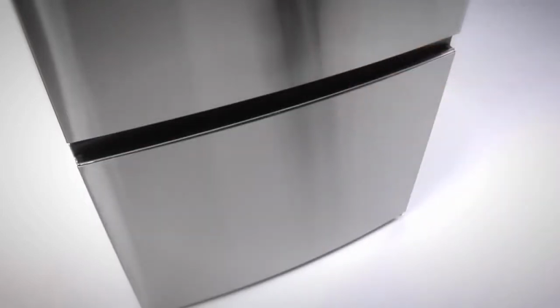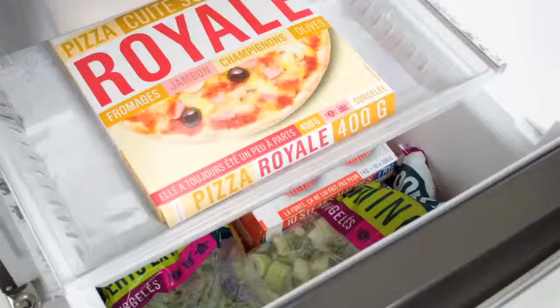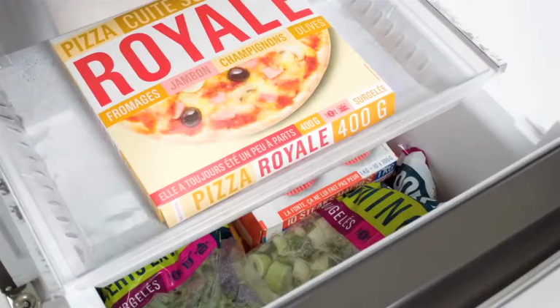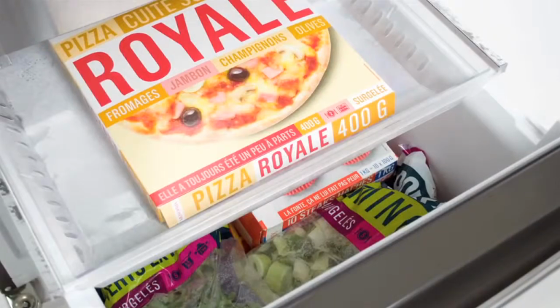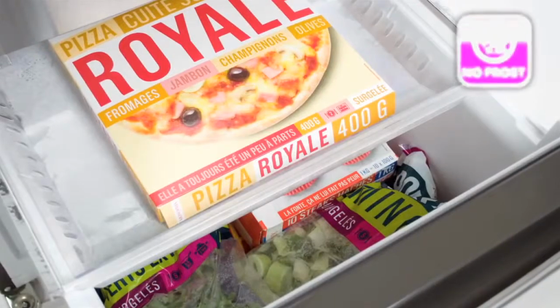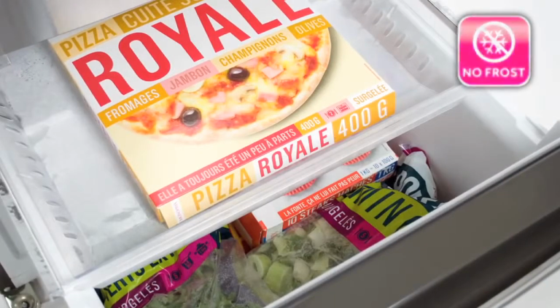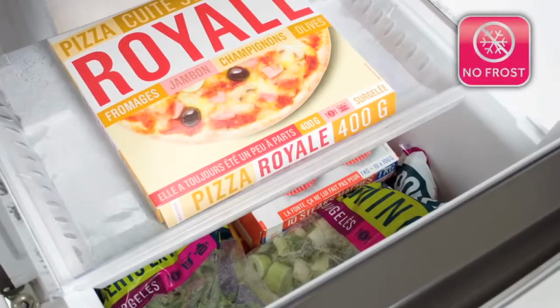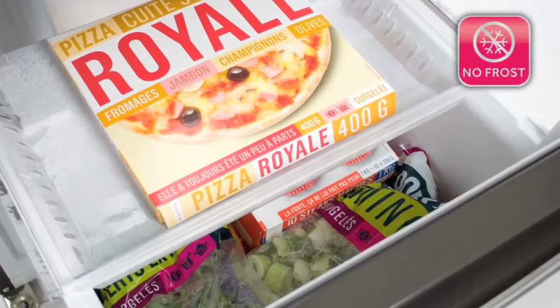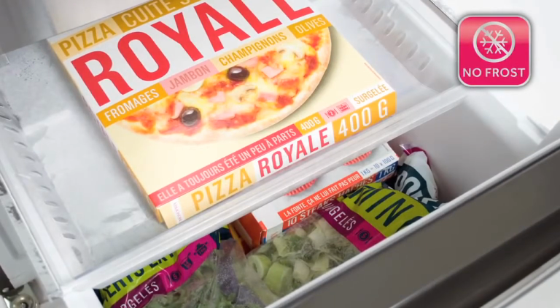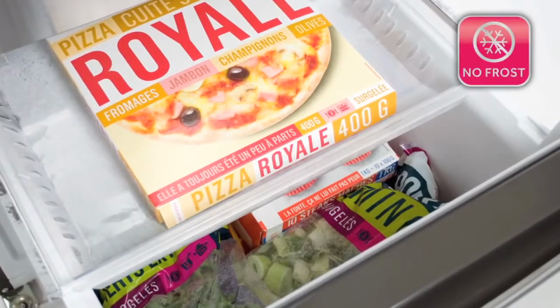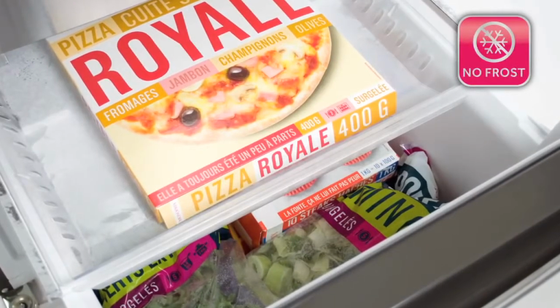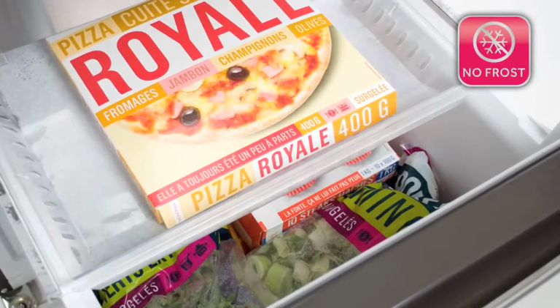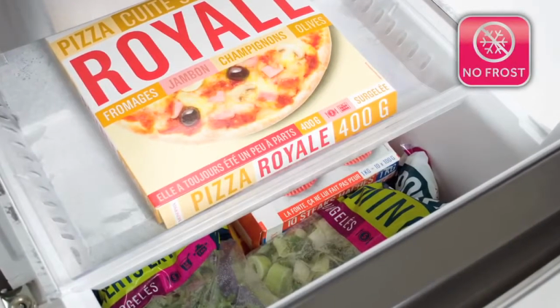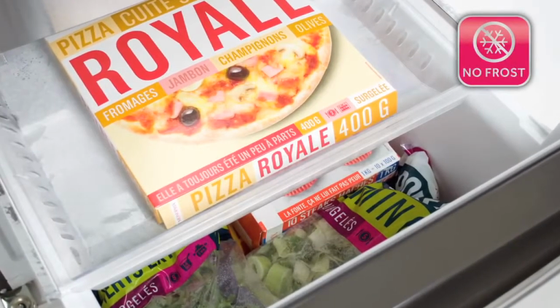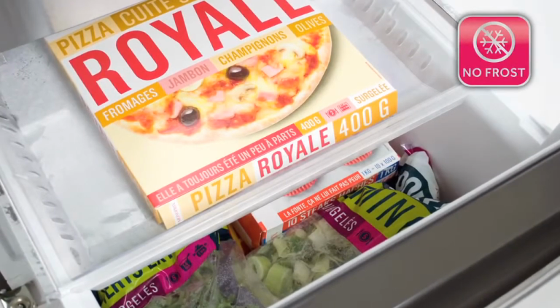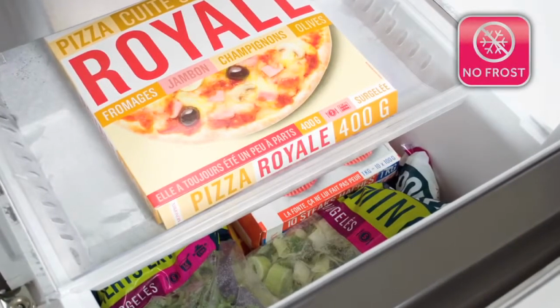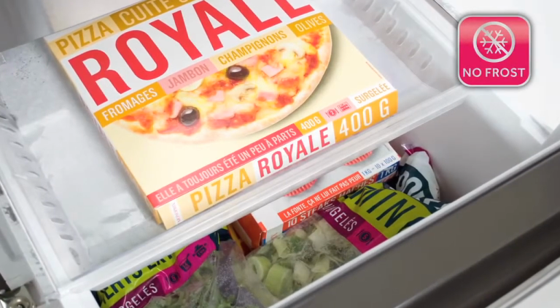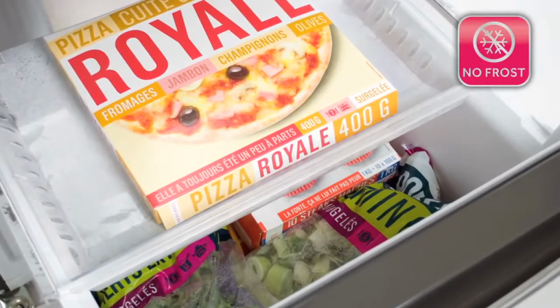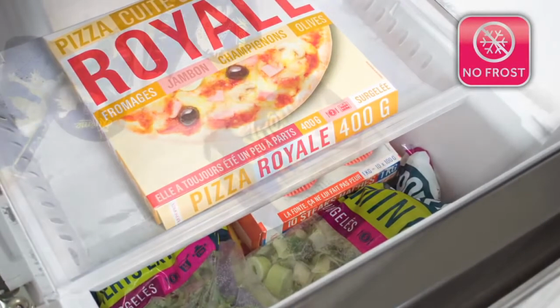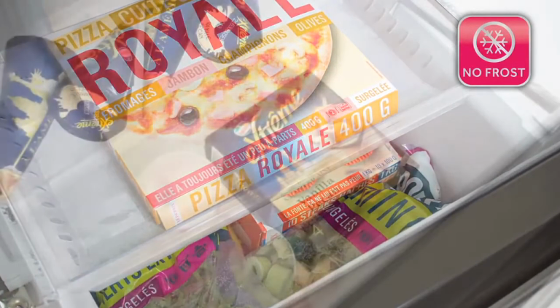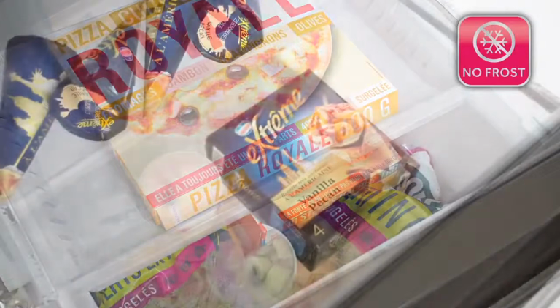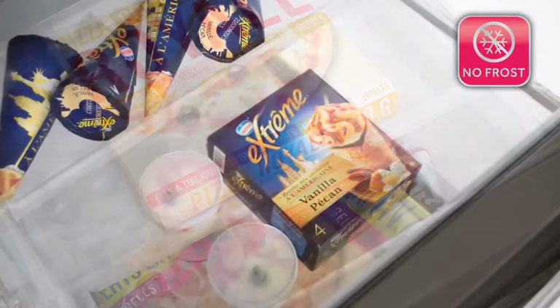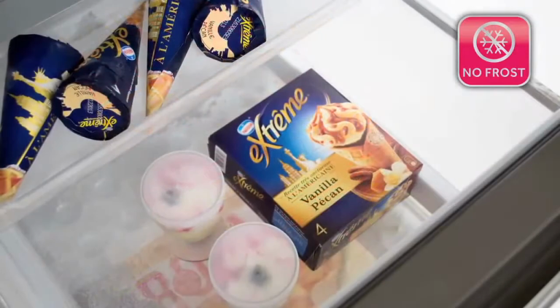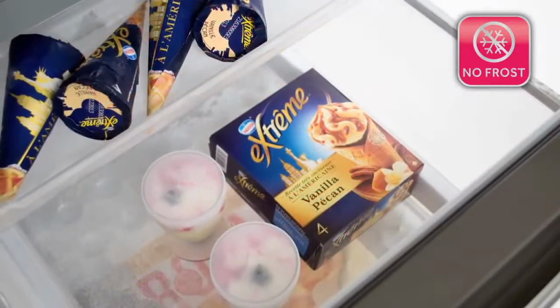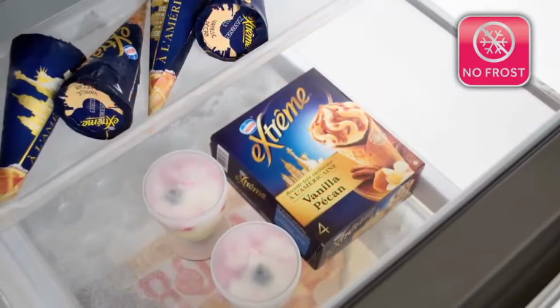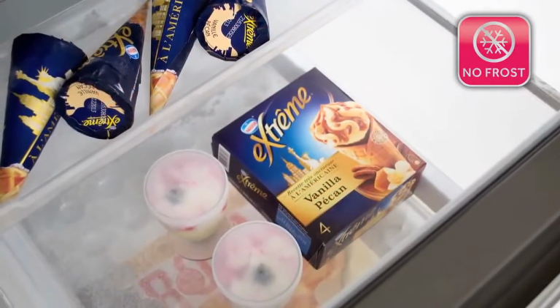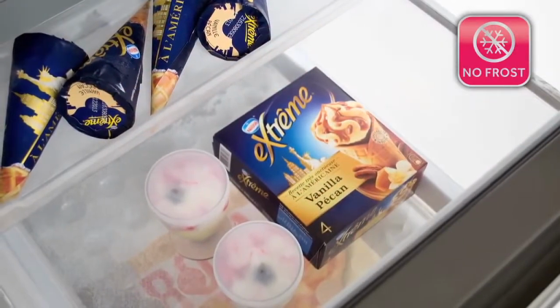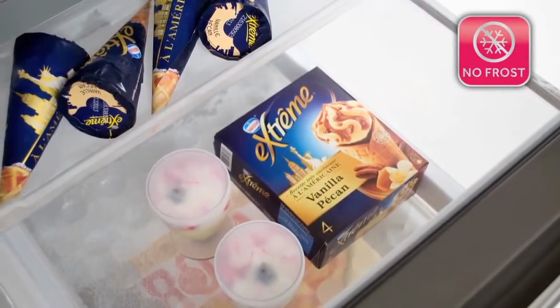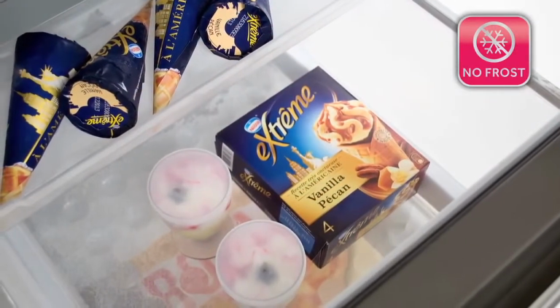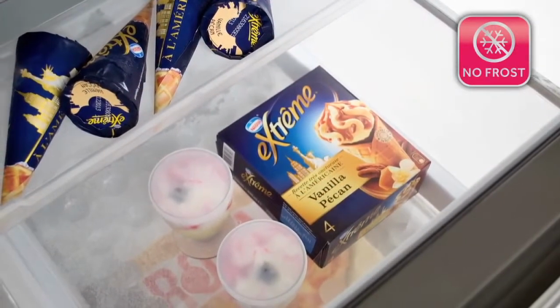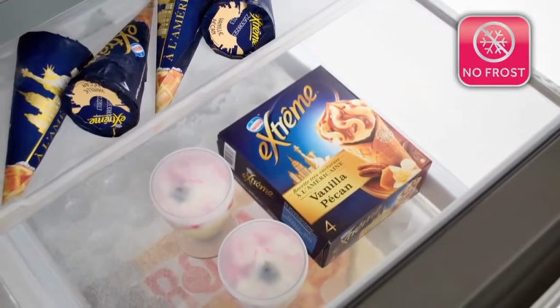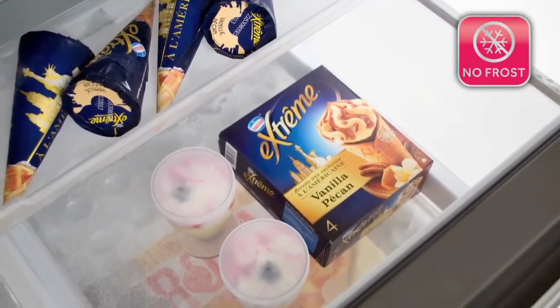And with no-frost technology stopping ice from forming in the freezer, you won't need to defrost your fridge ever again.